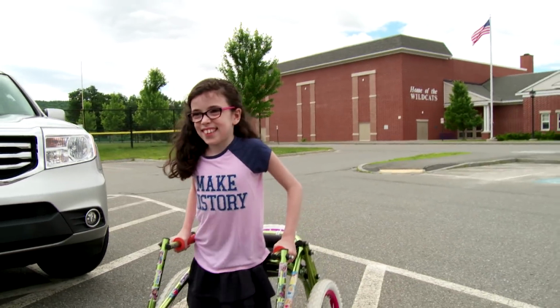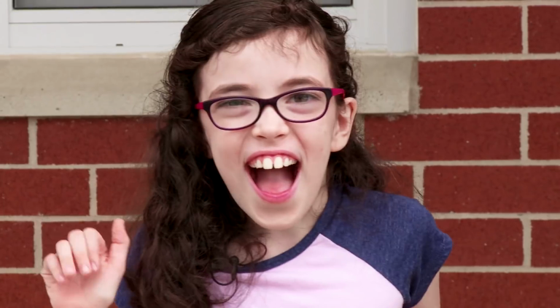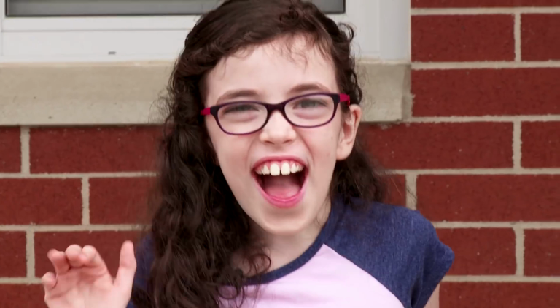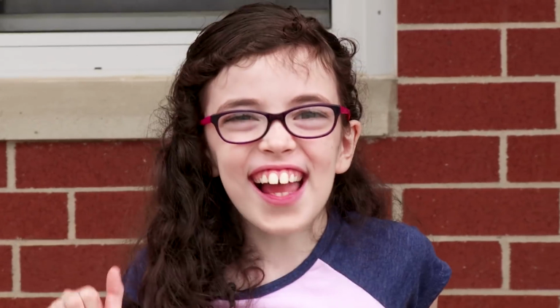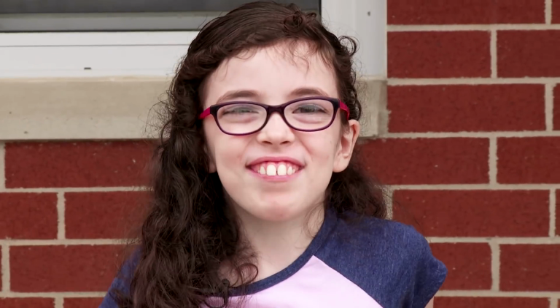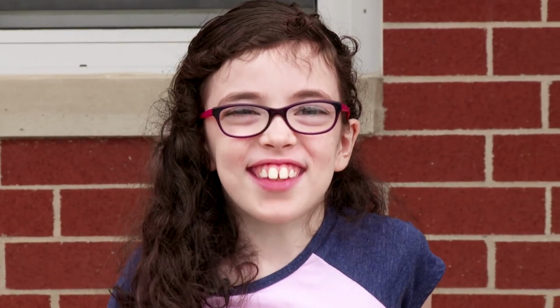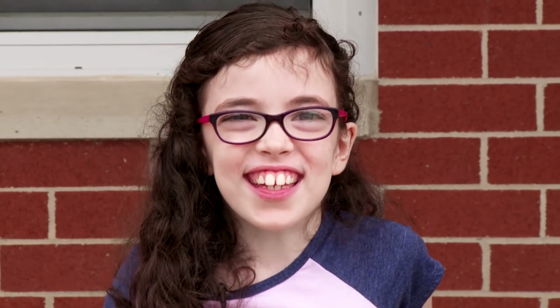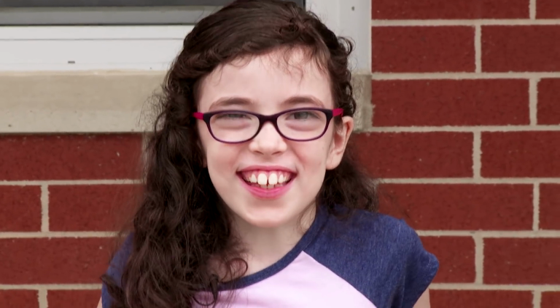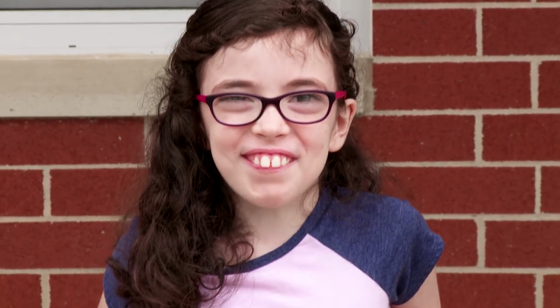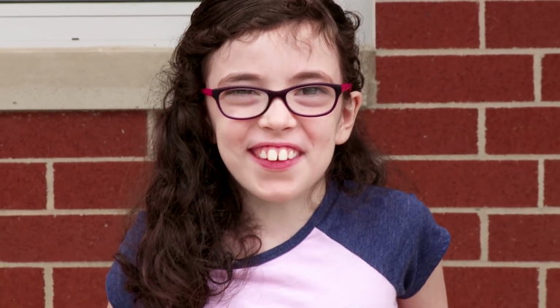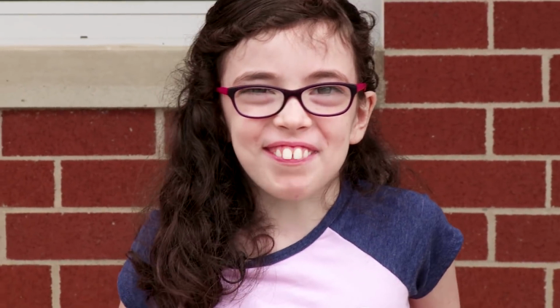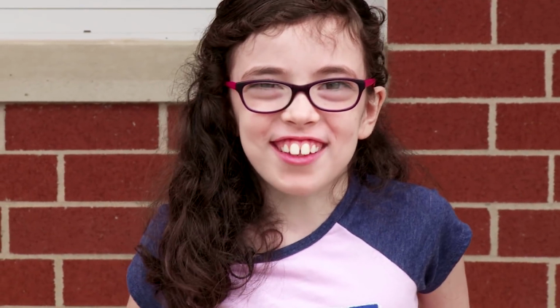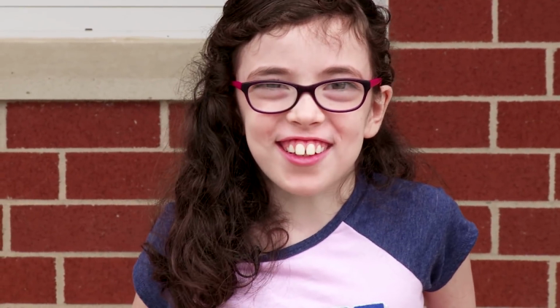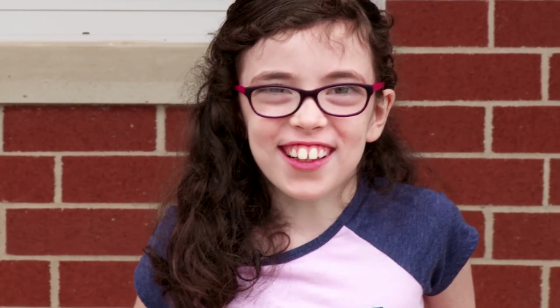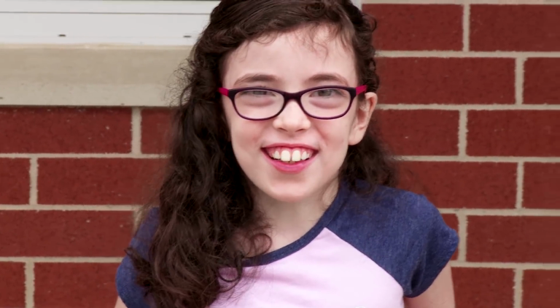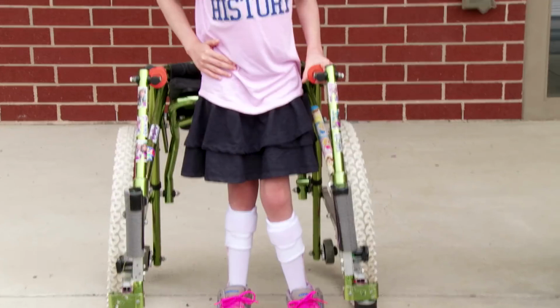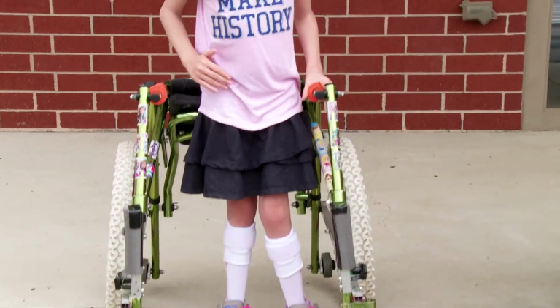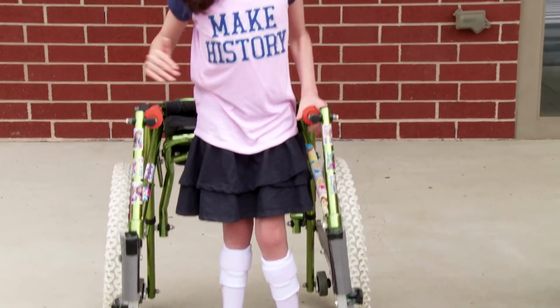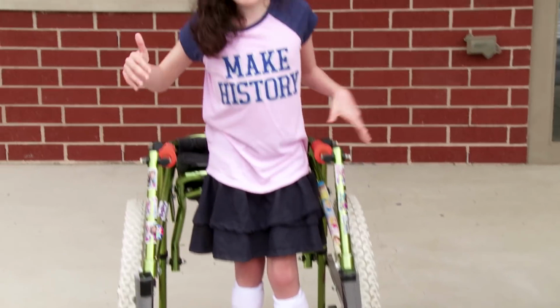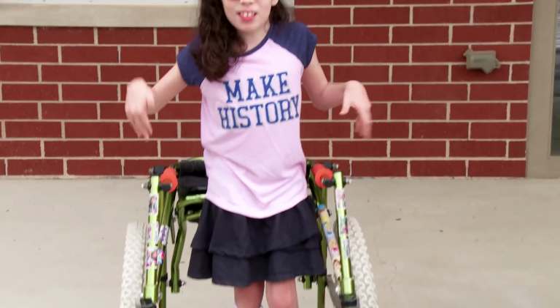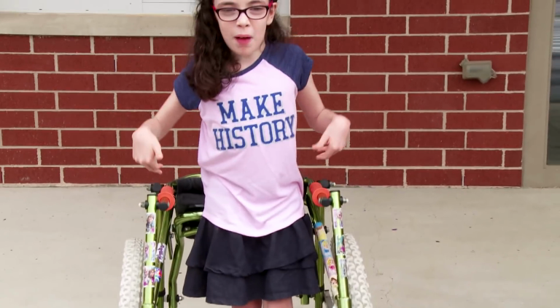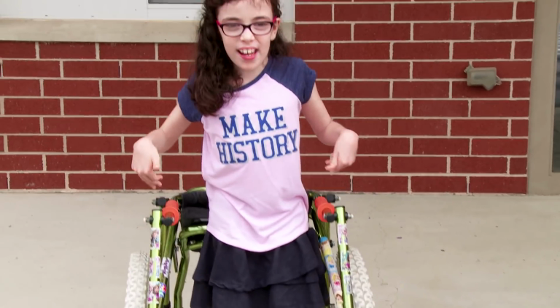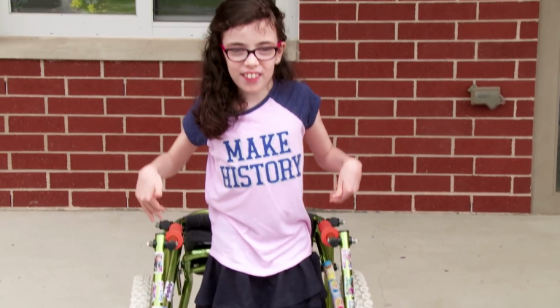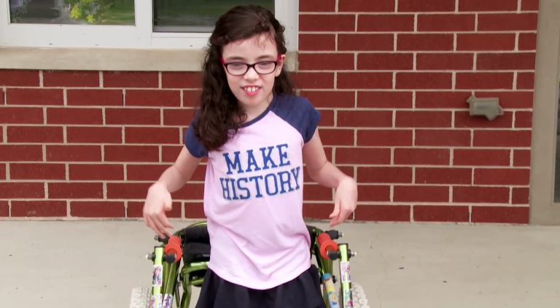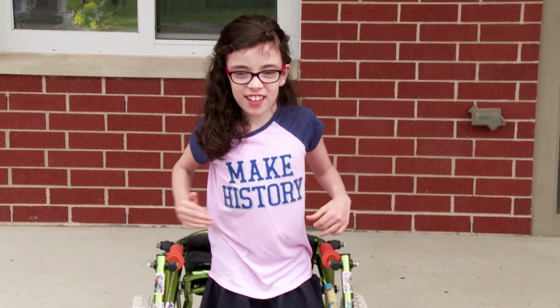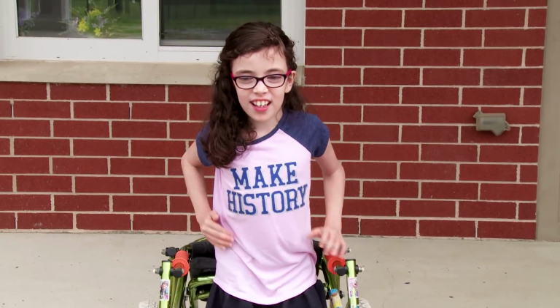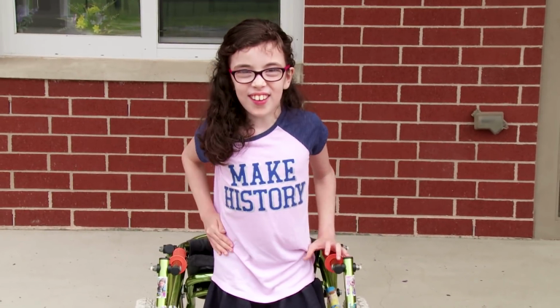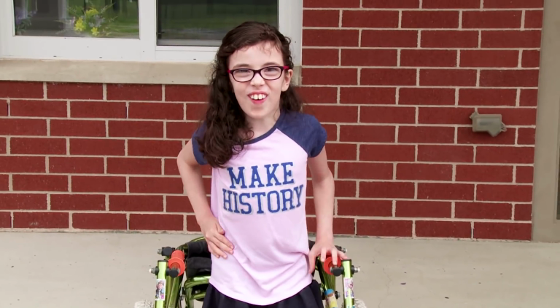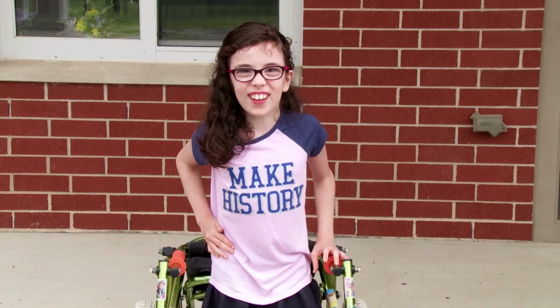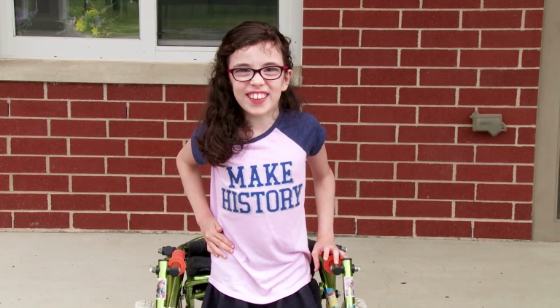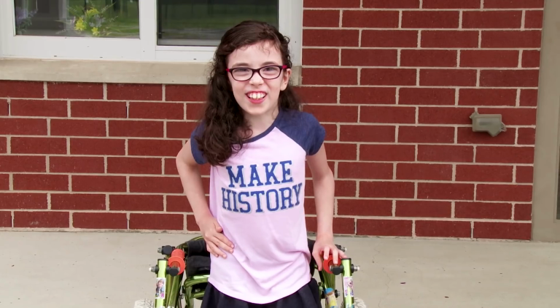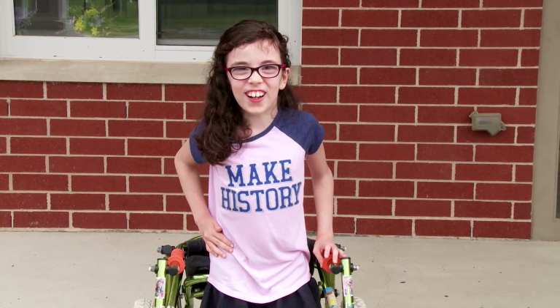Hi, I'm Sadie, and I'm an inventor. And this is my invention, the walker wheeler.